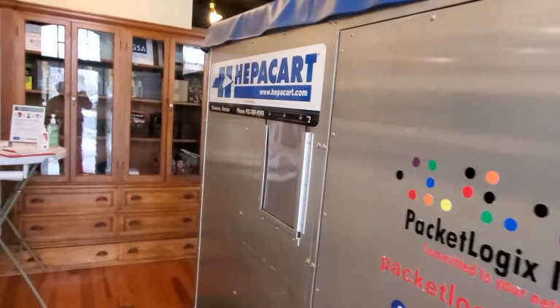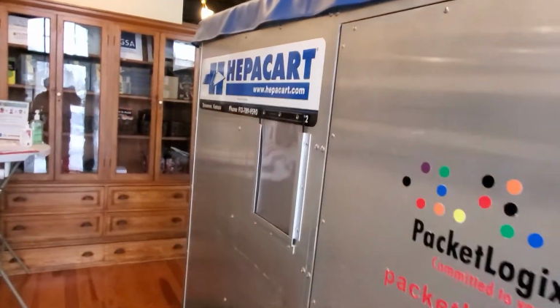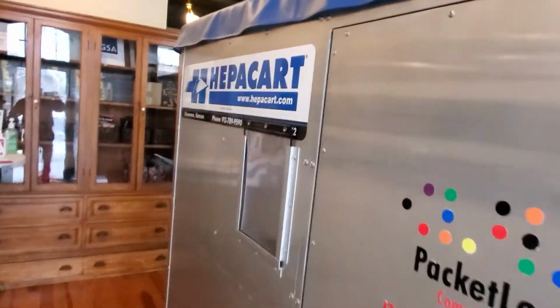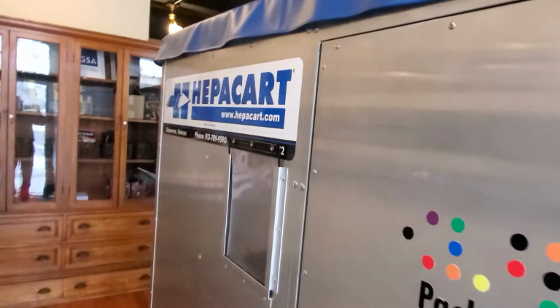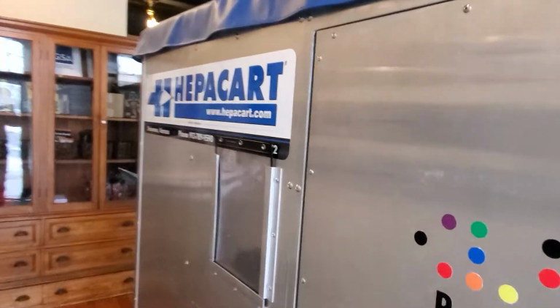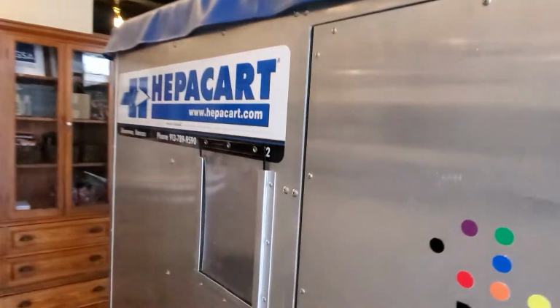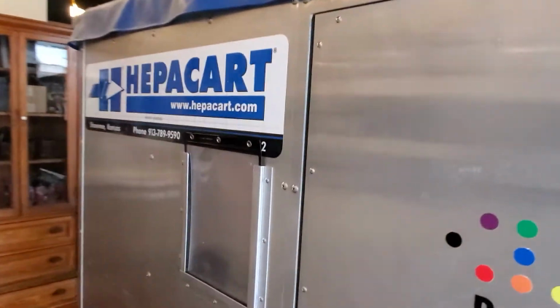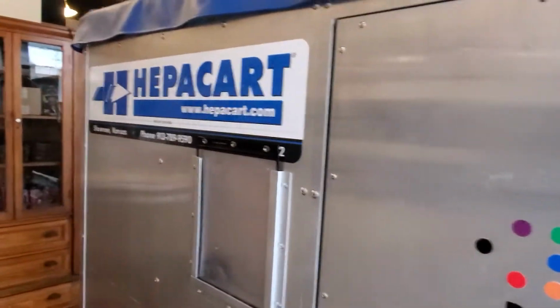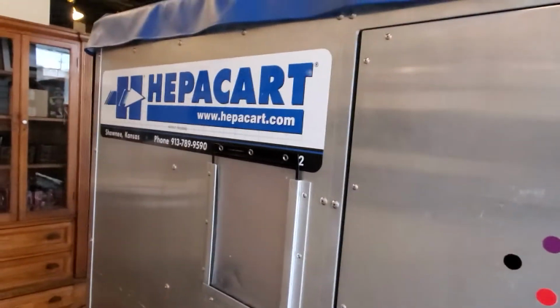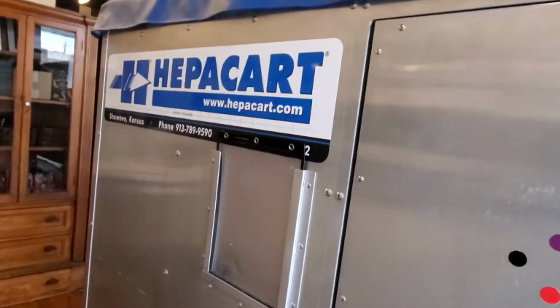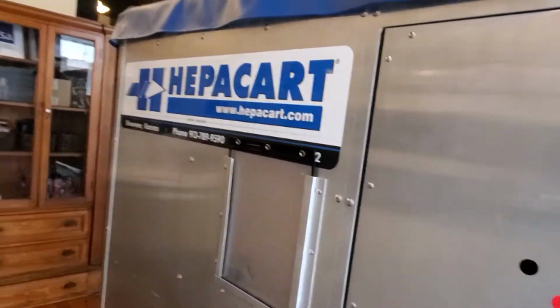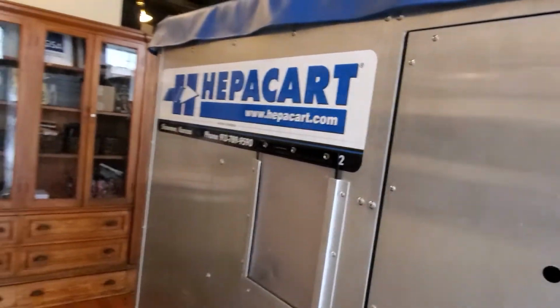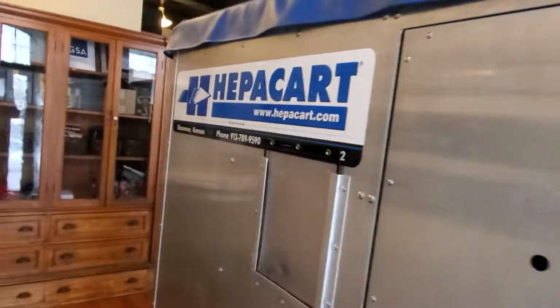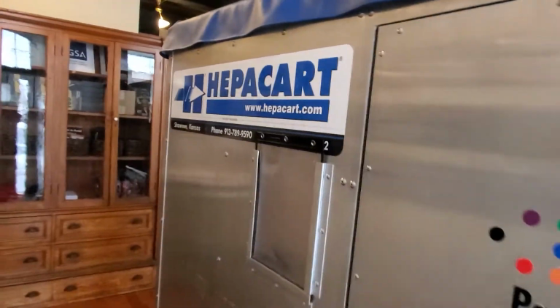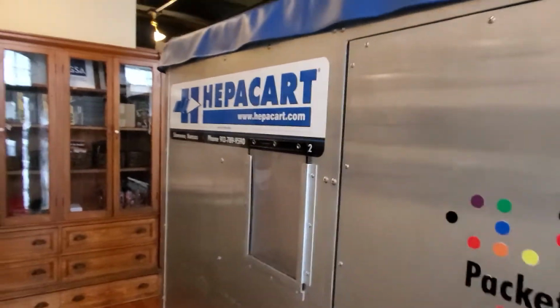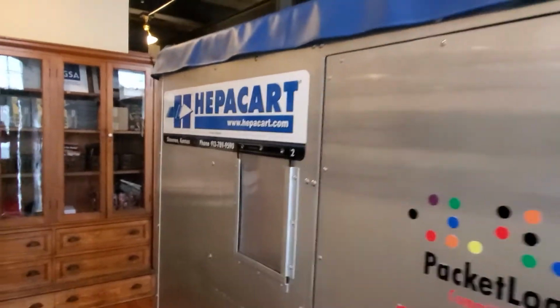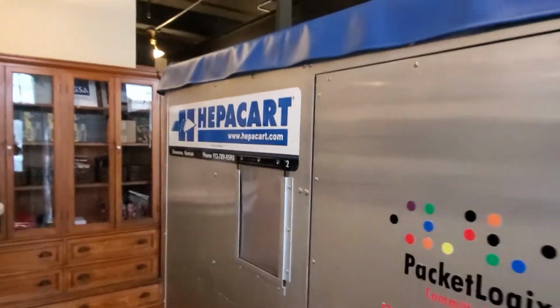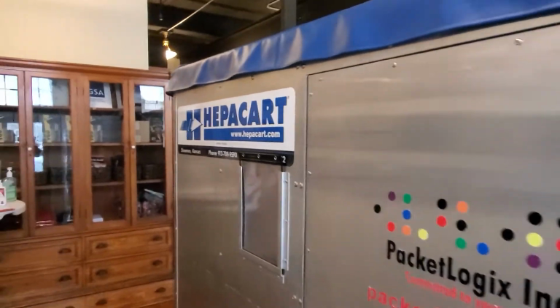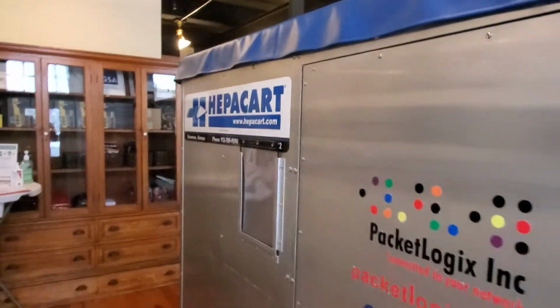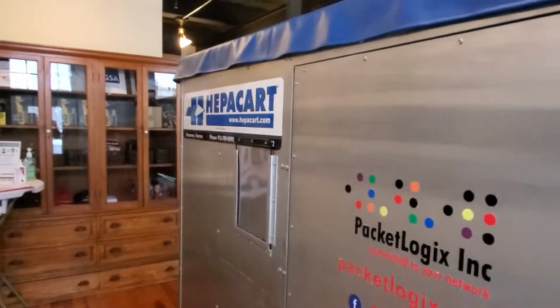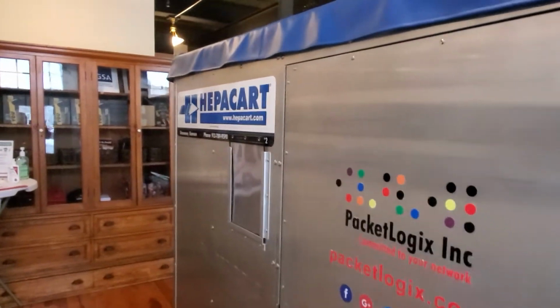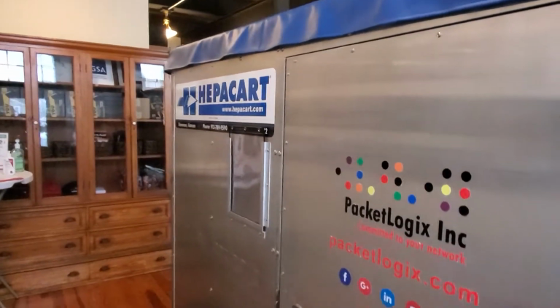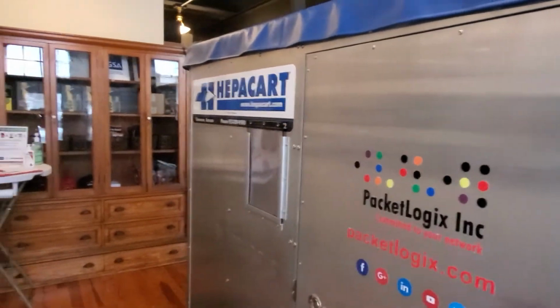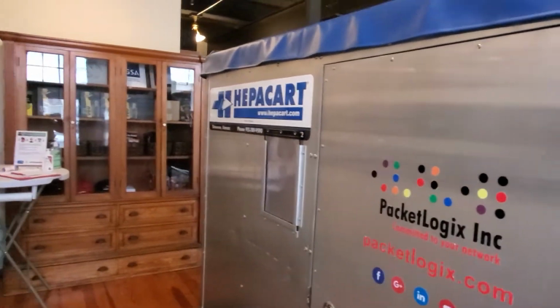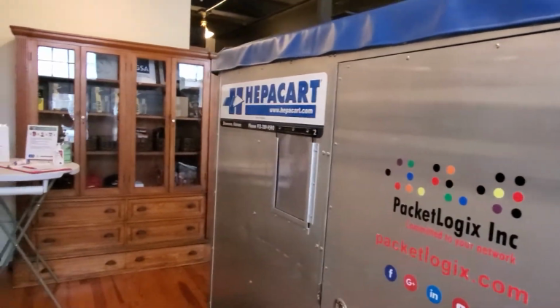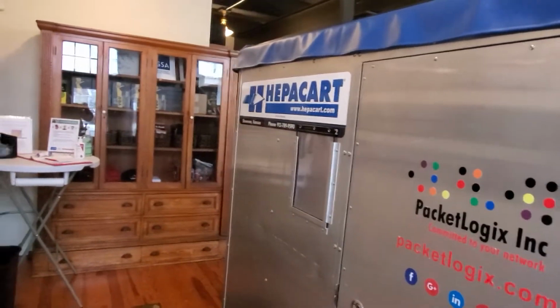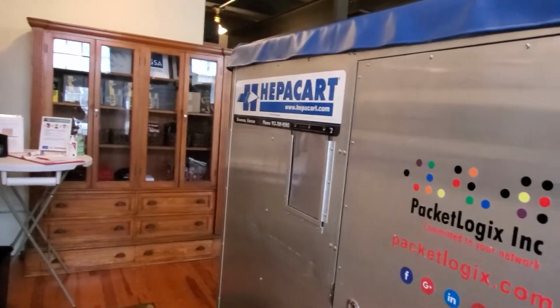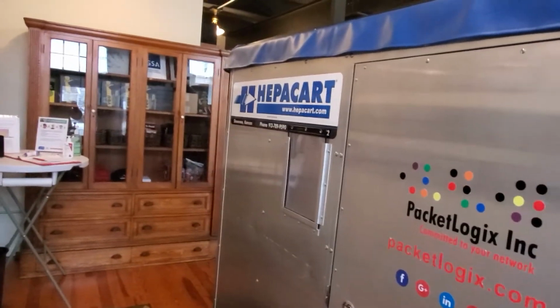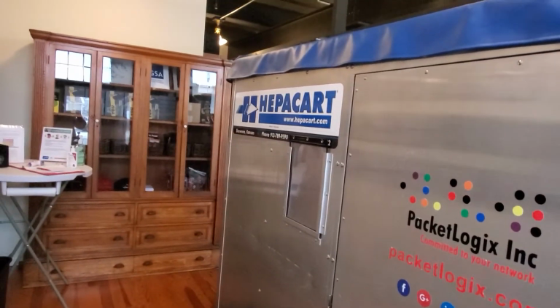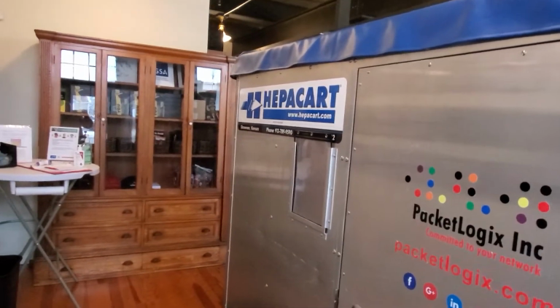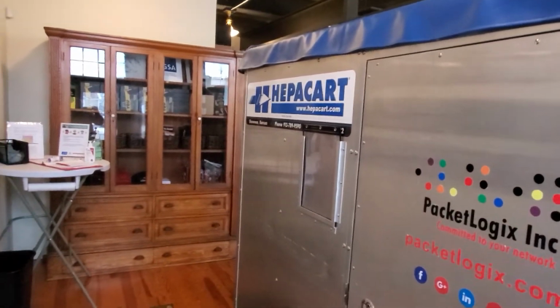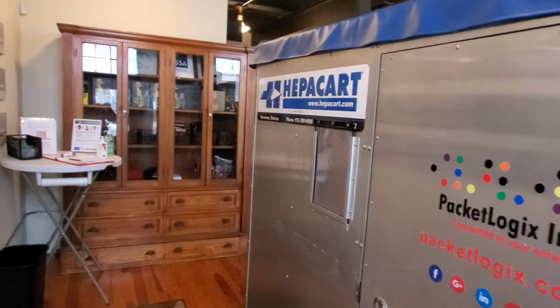This is a stainless steel room we use for doing access point installations in hospitals.